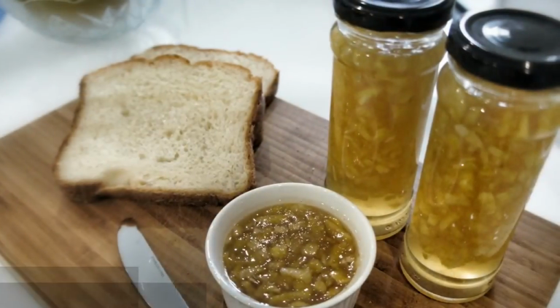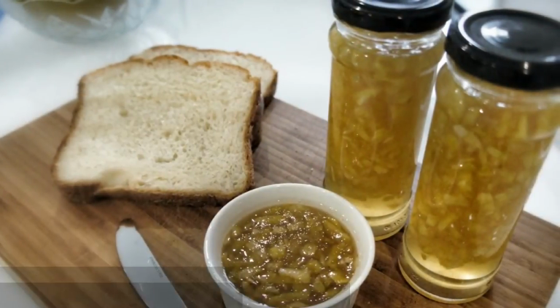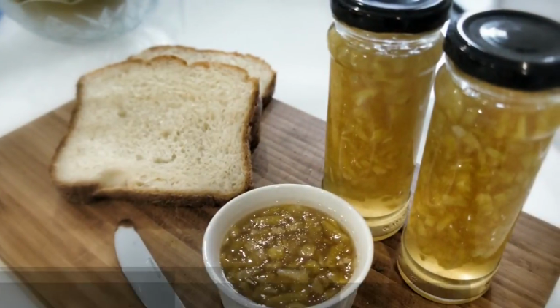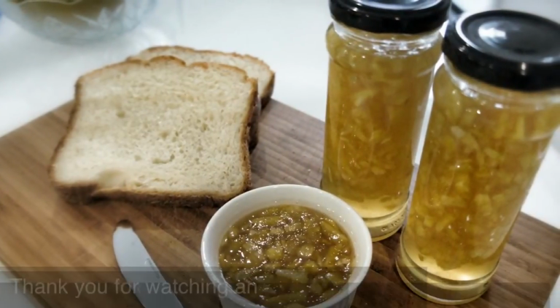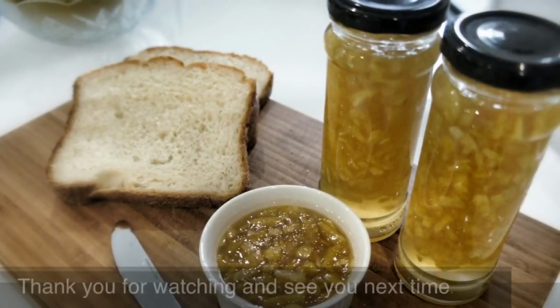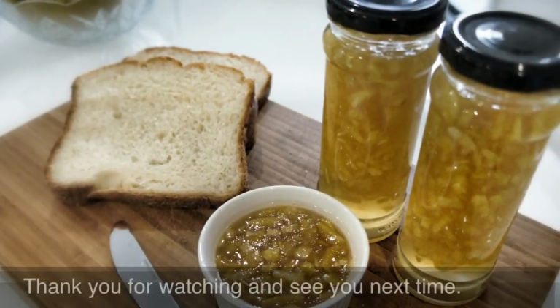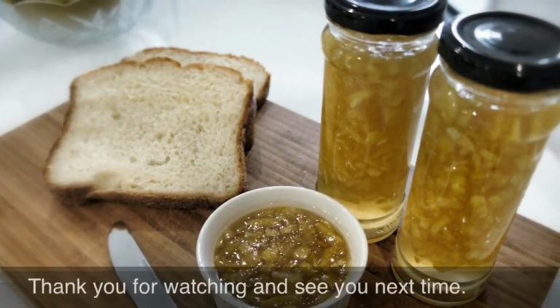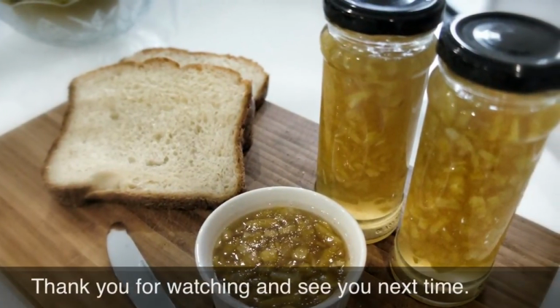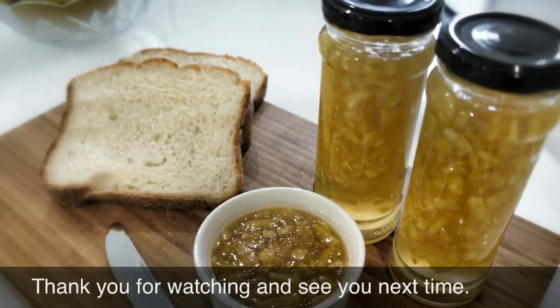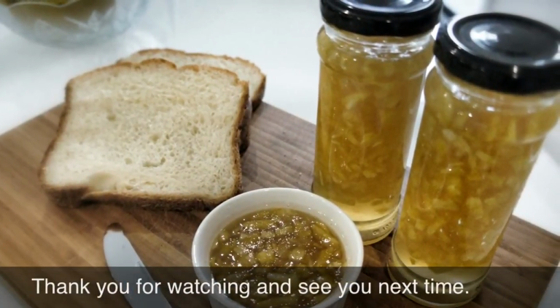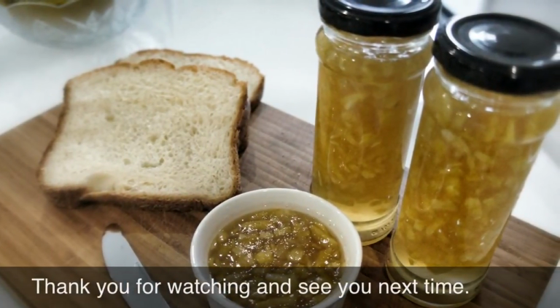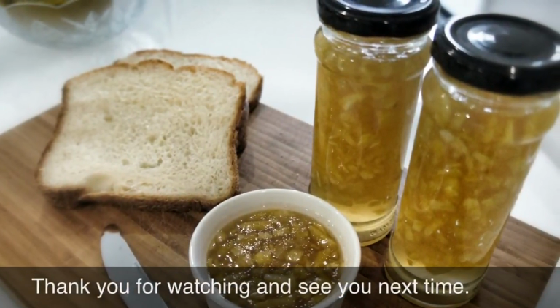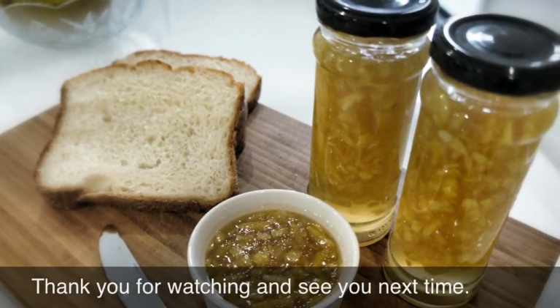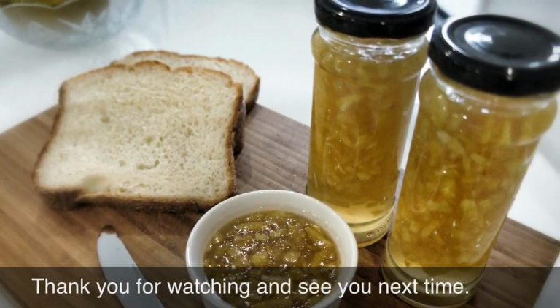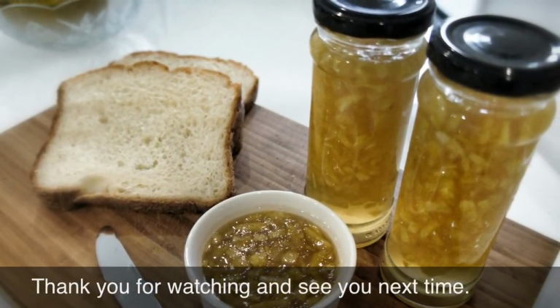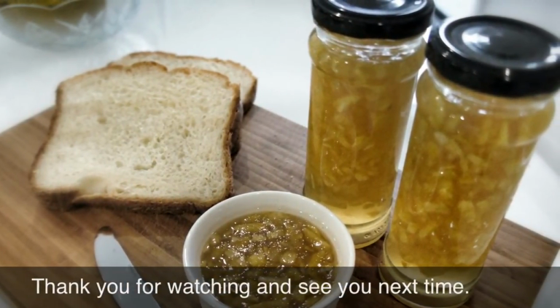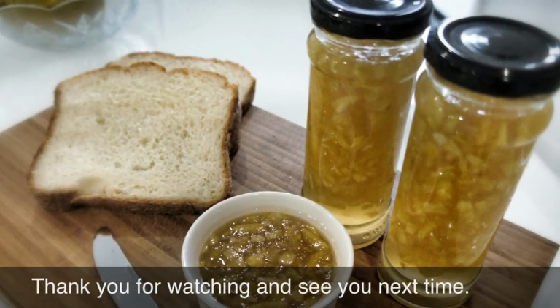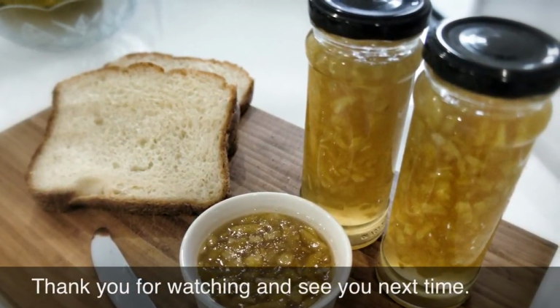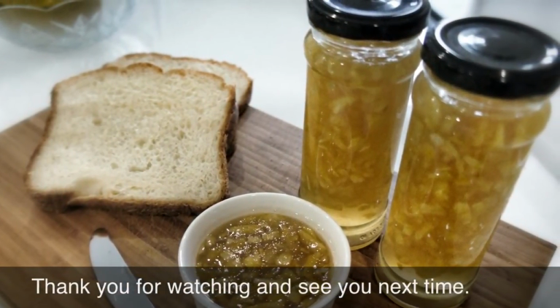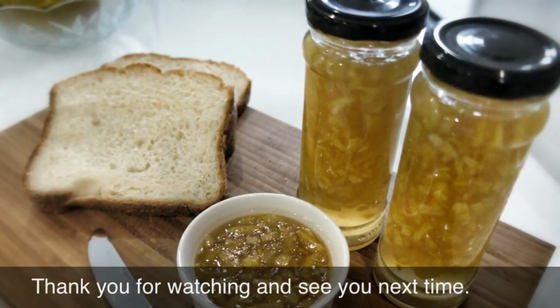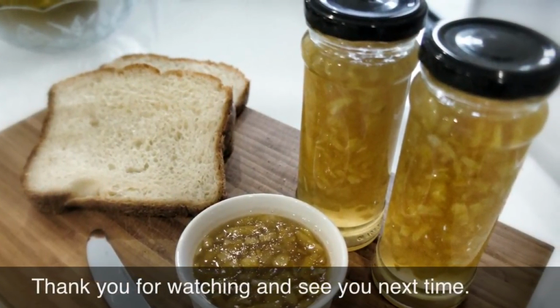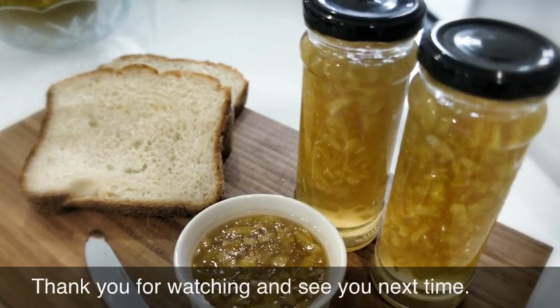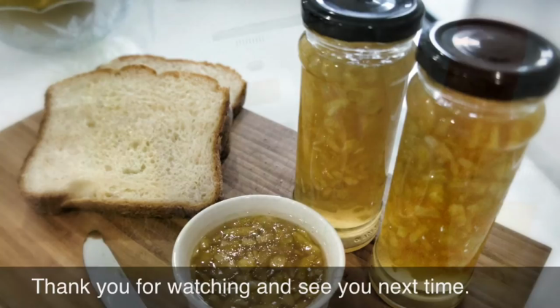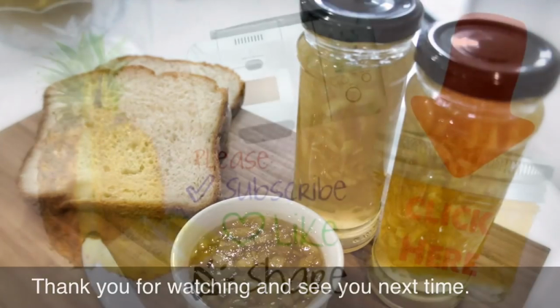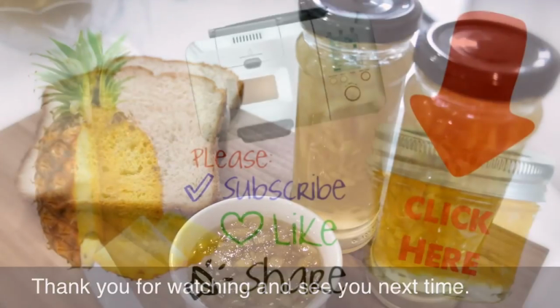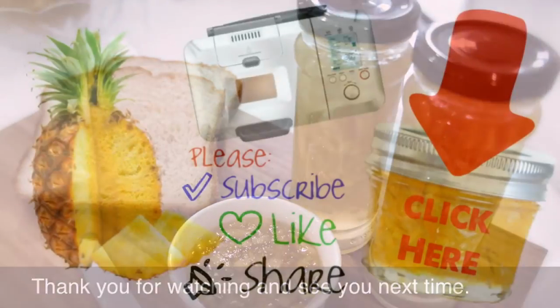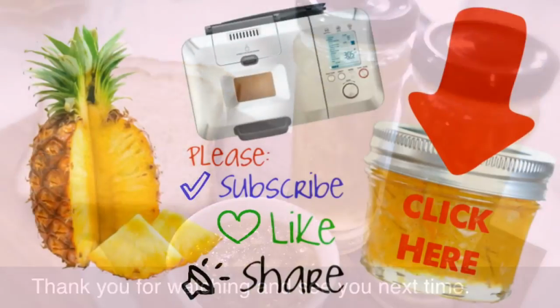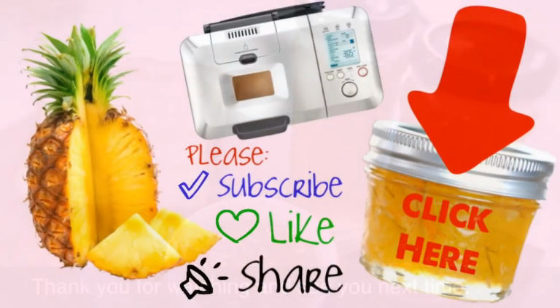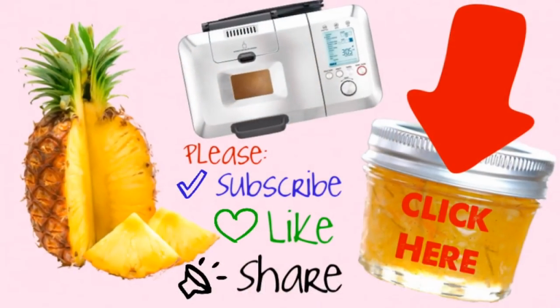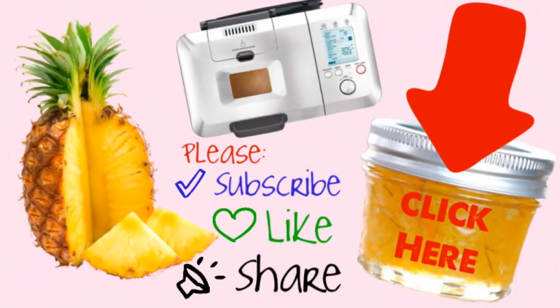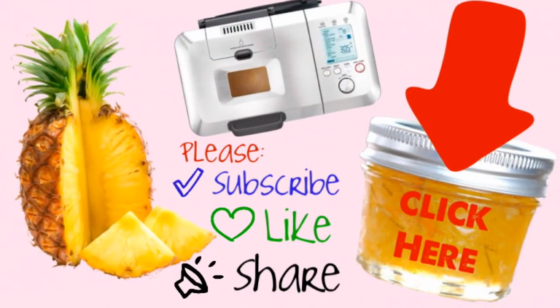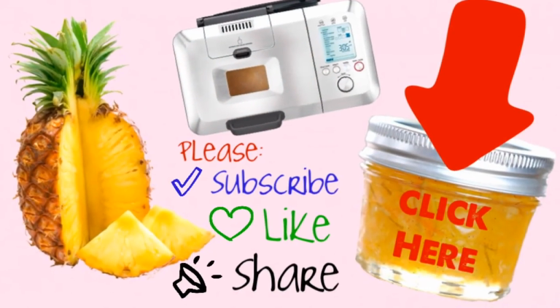And that's it. Hope you enjoyed the video. Thank you for watching, and please subscribe to my channel.